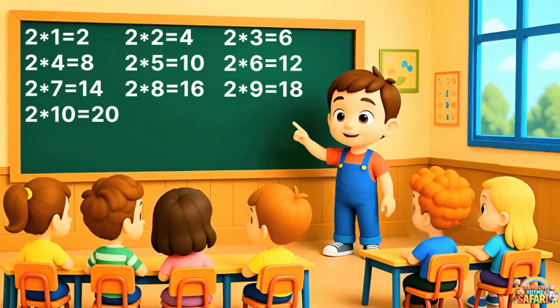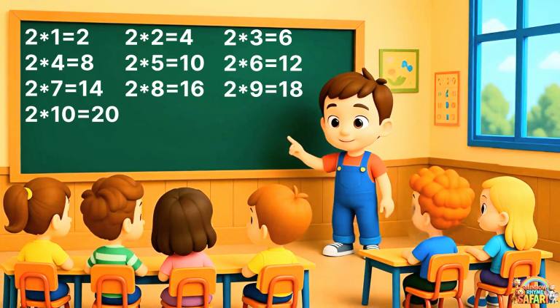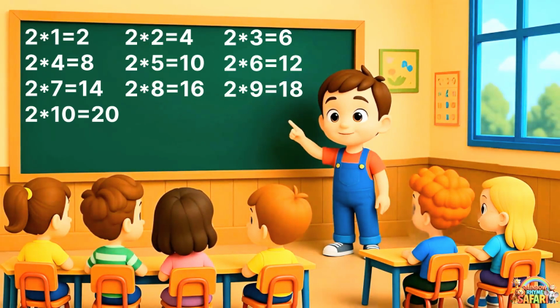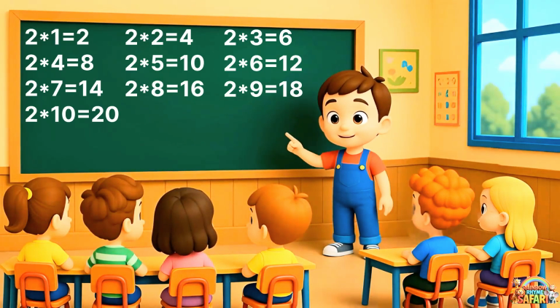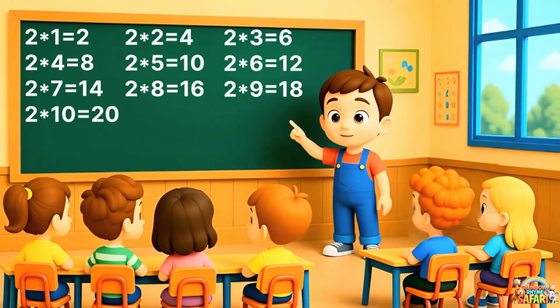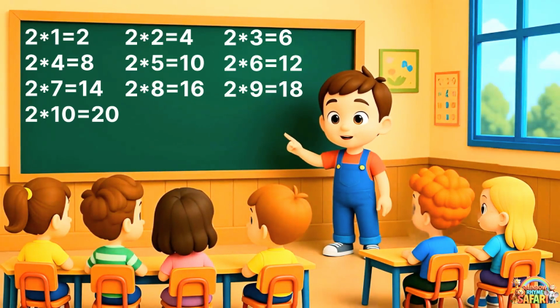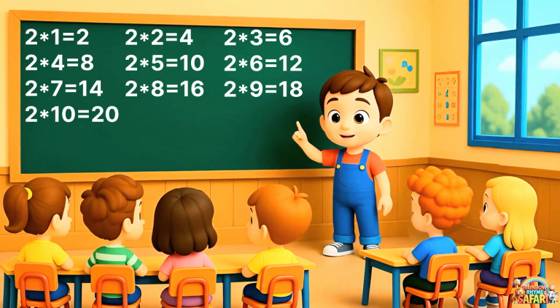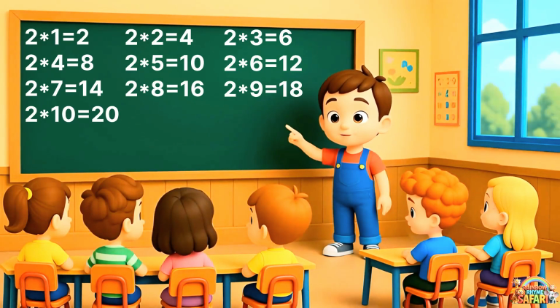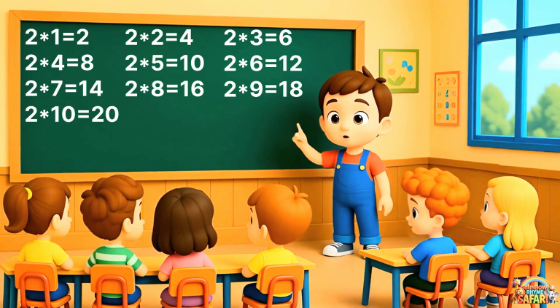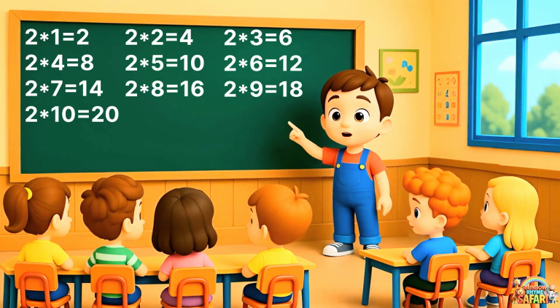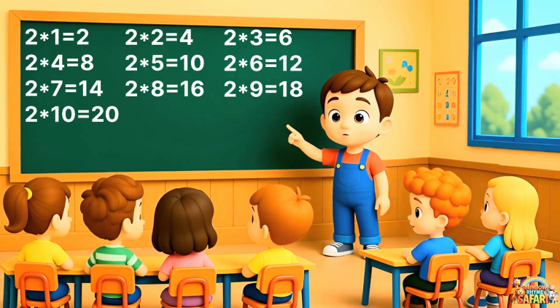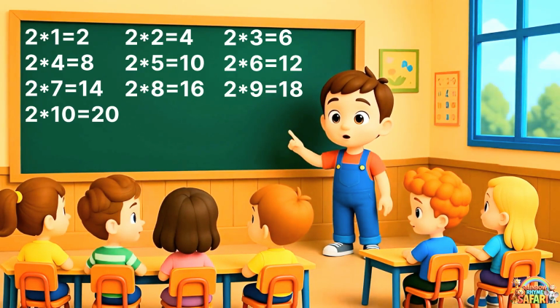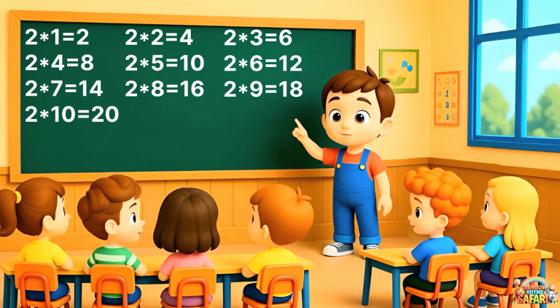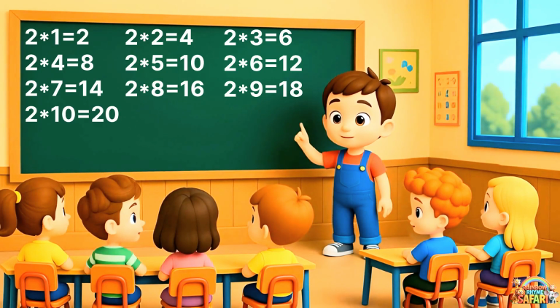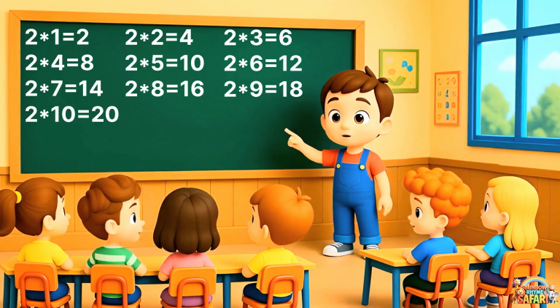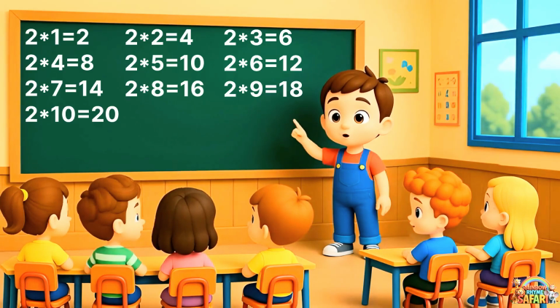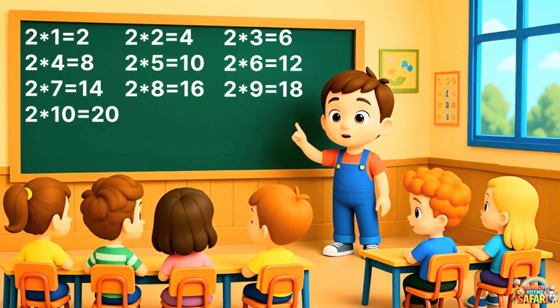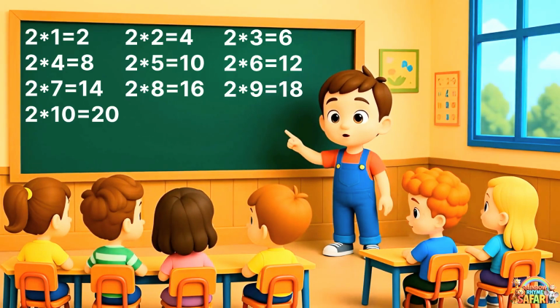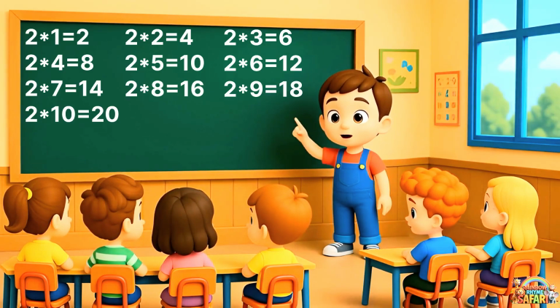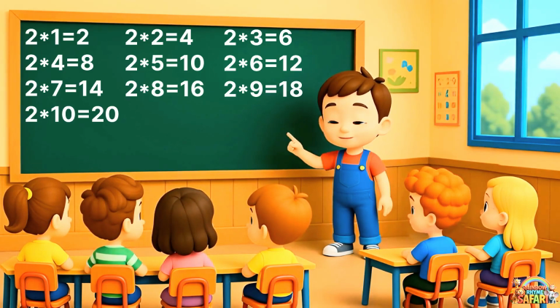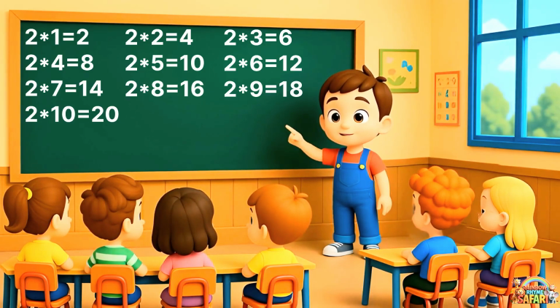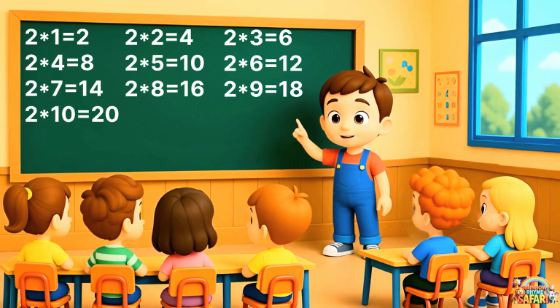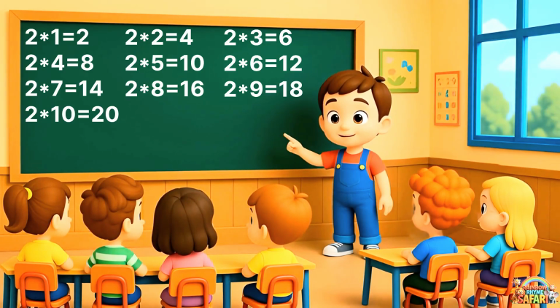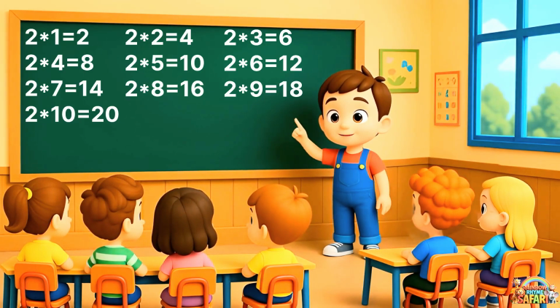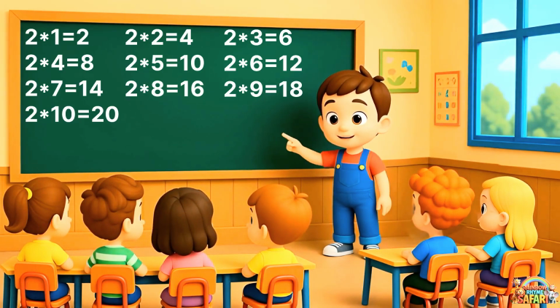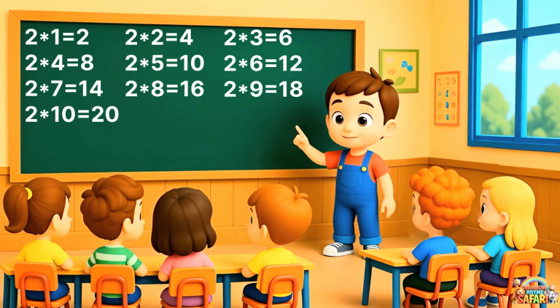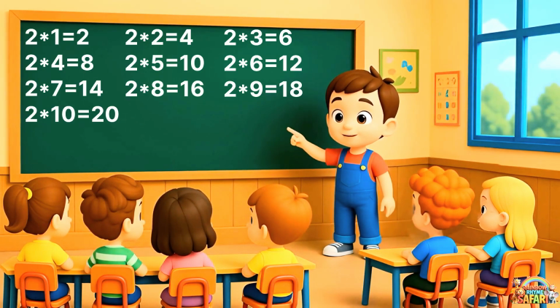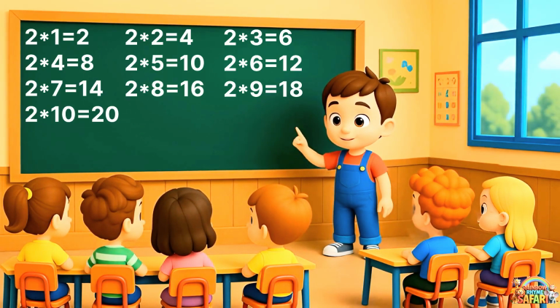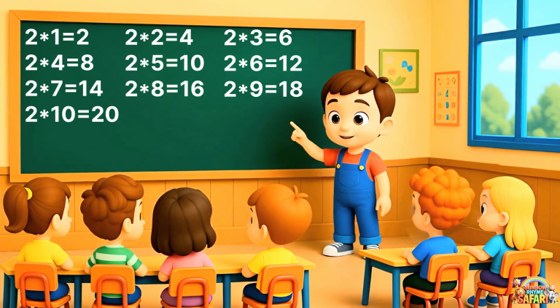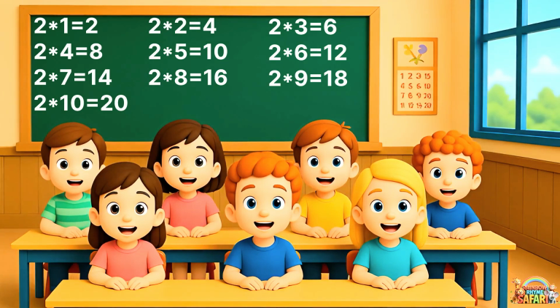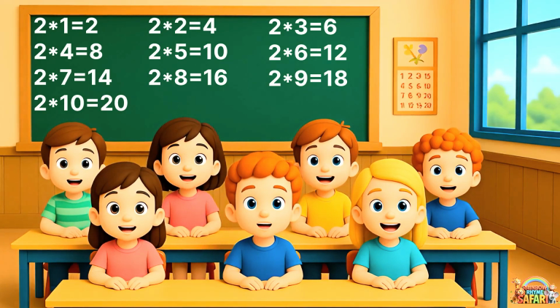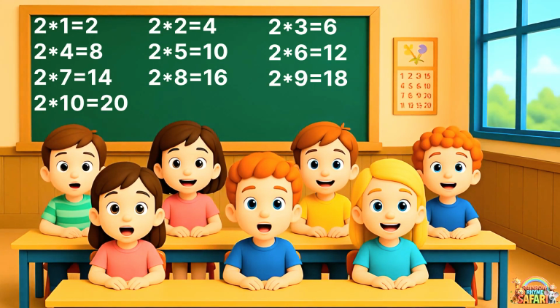All right, children. Now let's all repeat the whole table of two together. Ready?